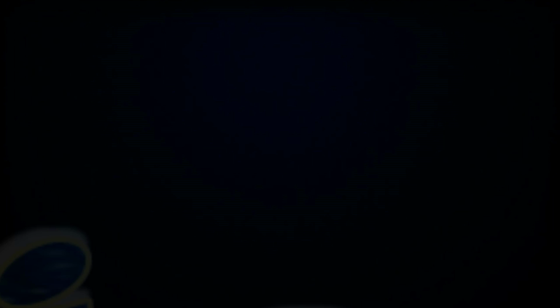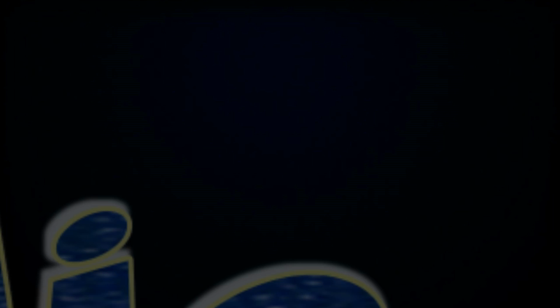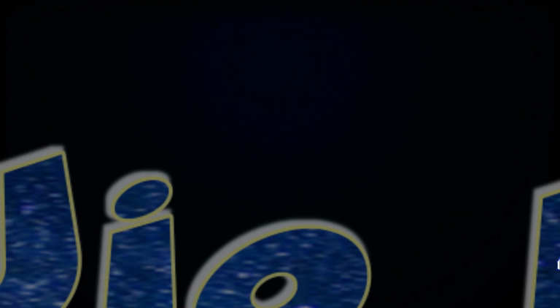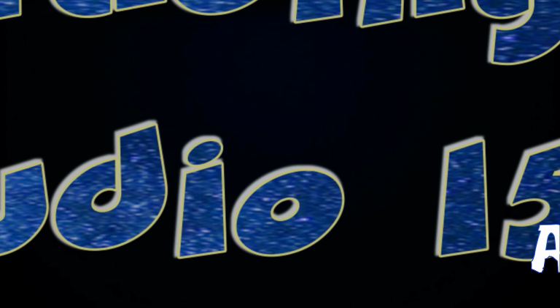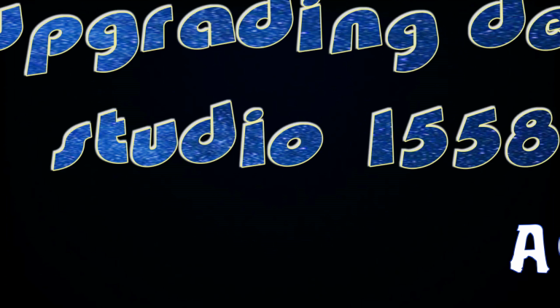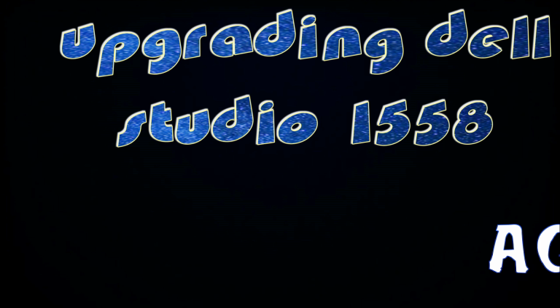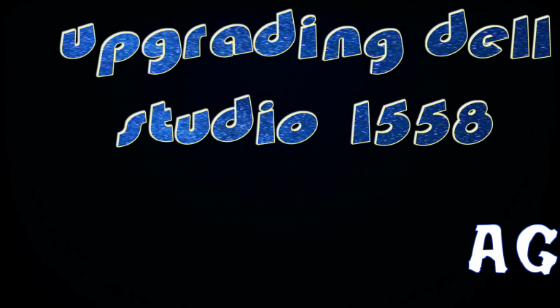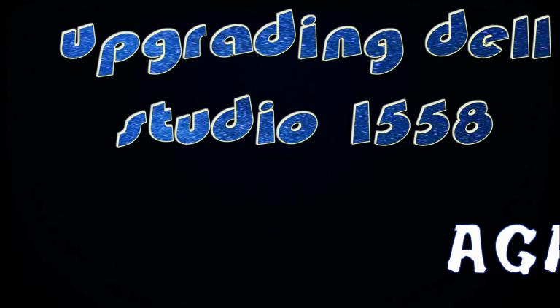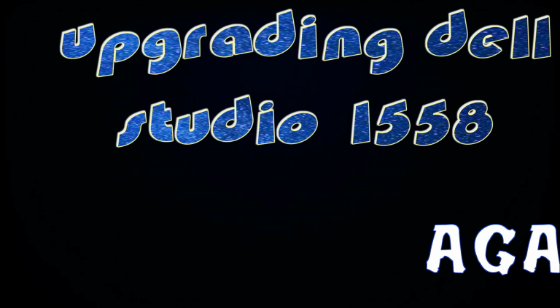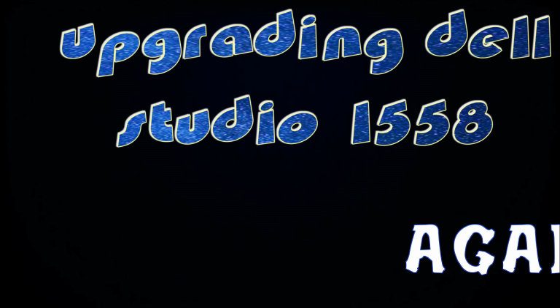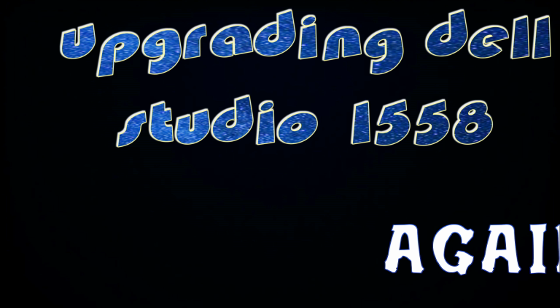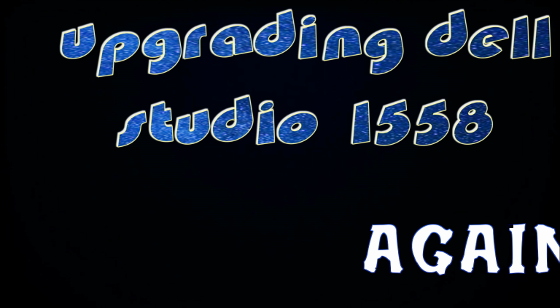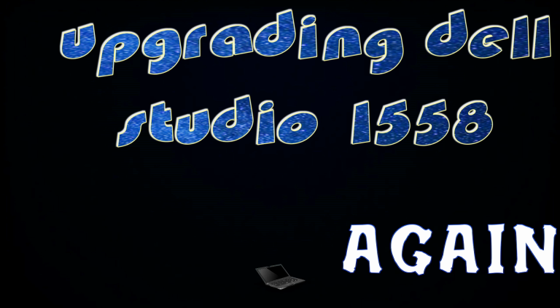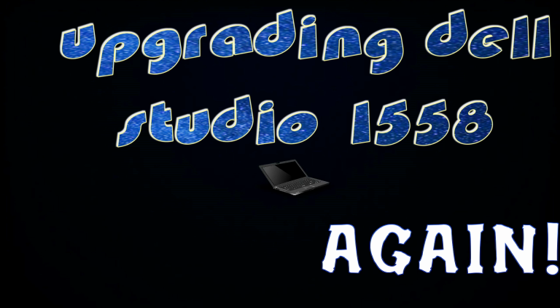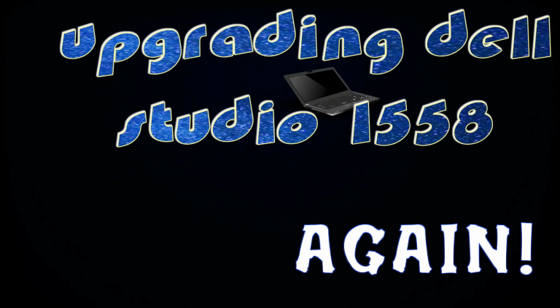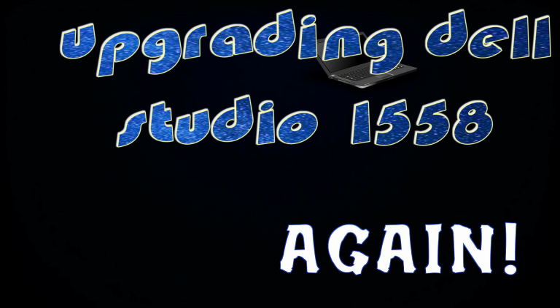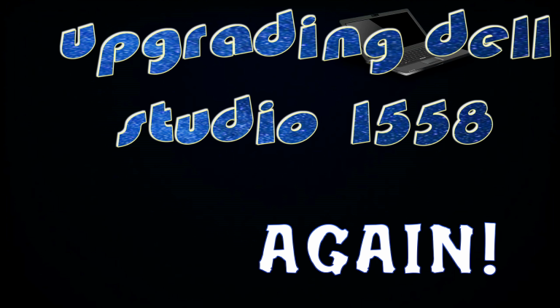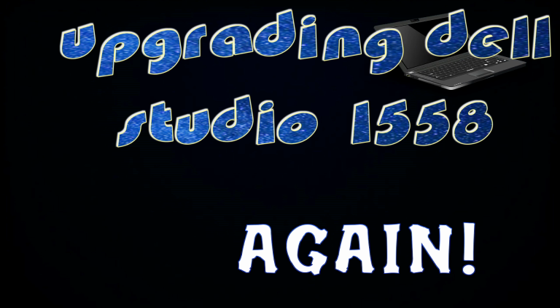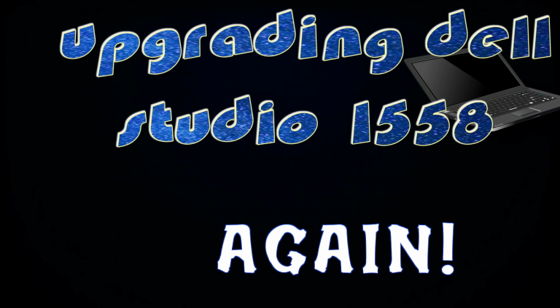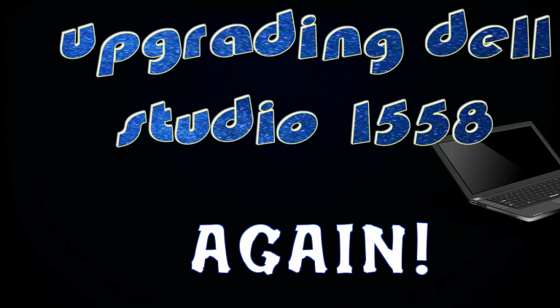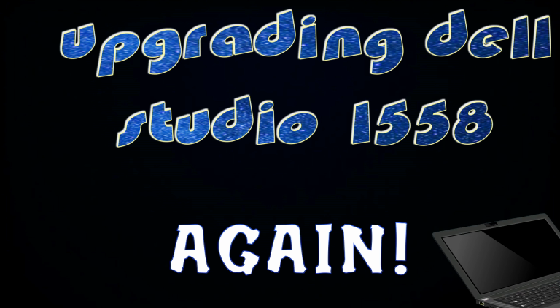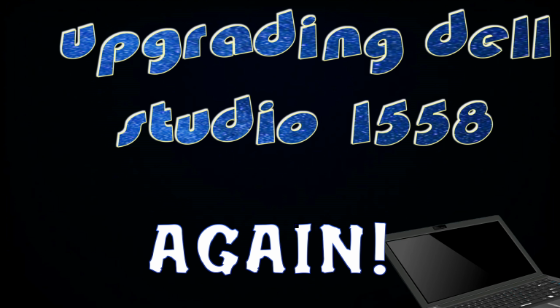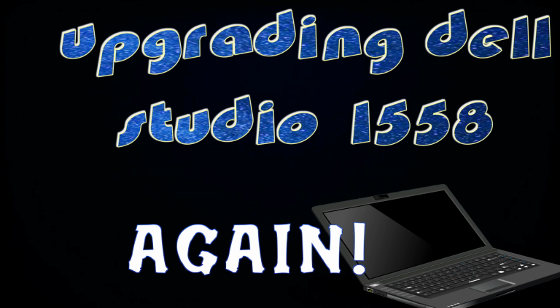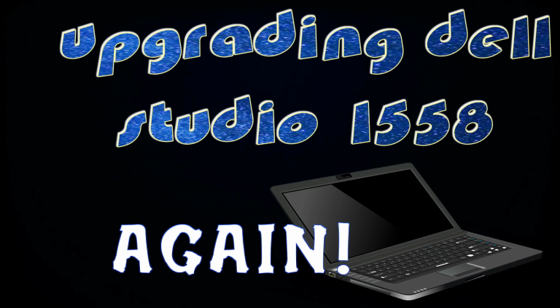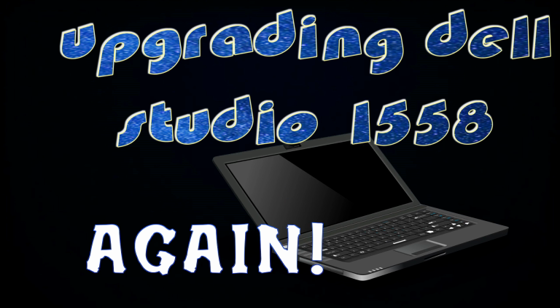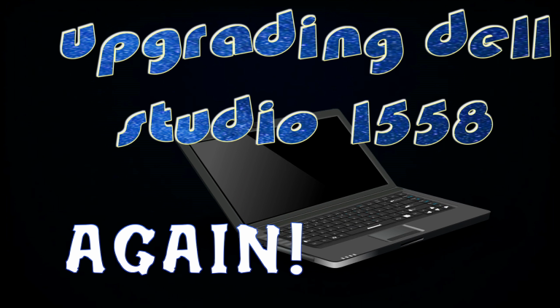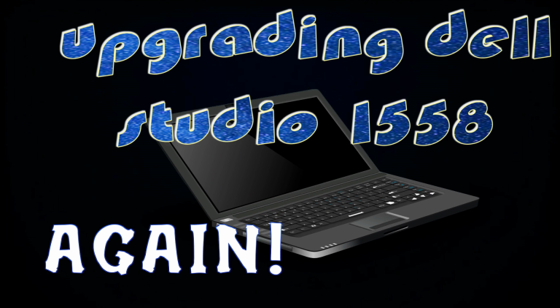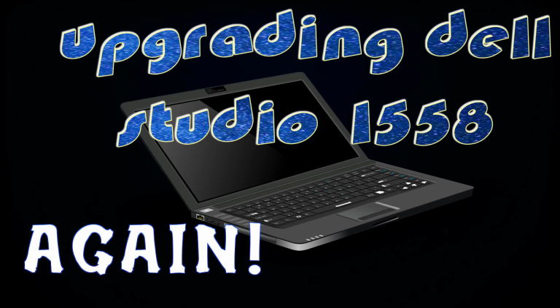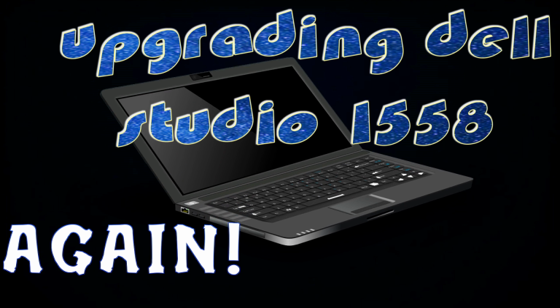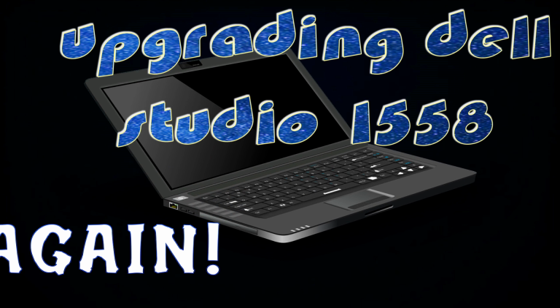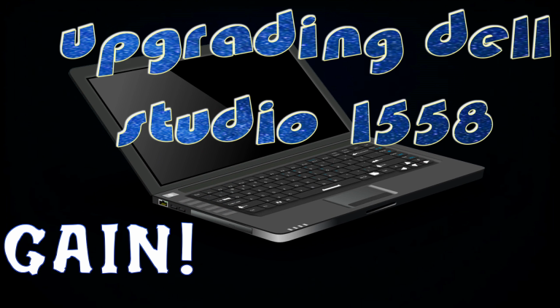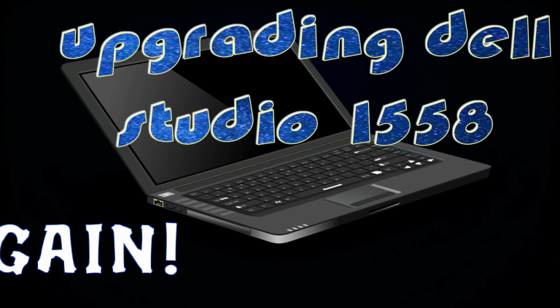Today's special is laptops. We have big ones, small ones, fast ones, slow ones. Please stop by our electronics aisle.